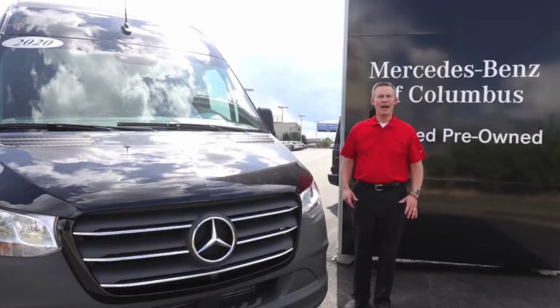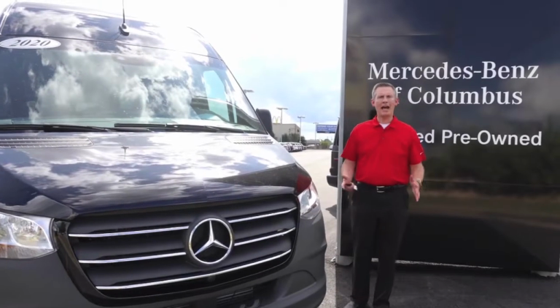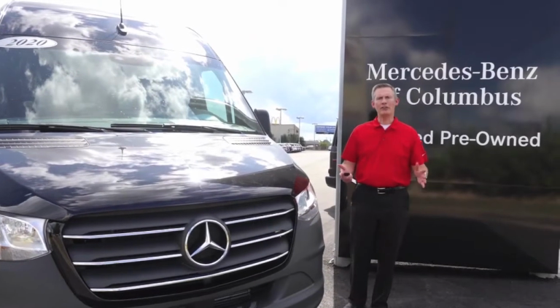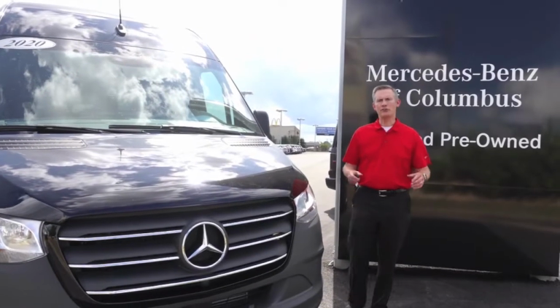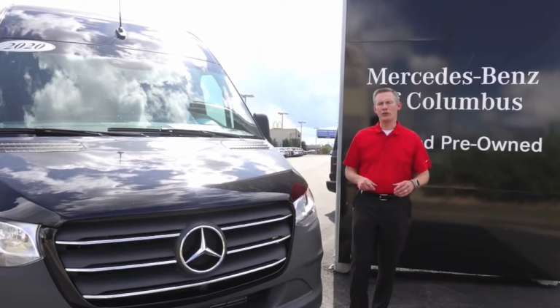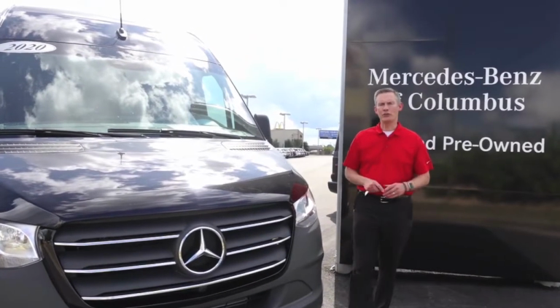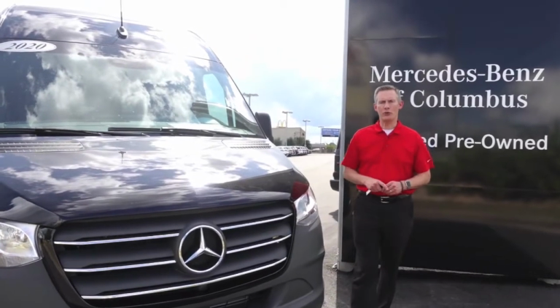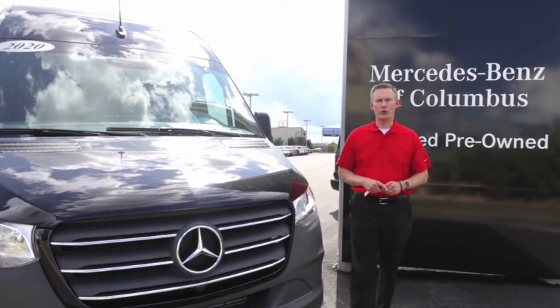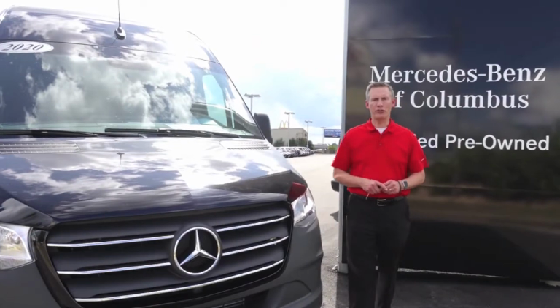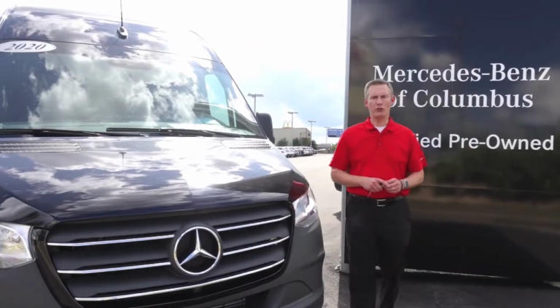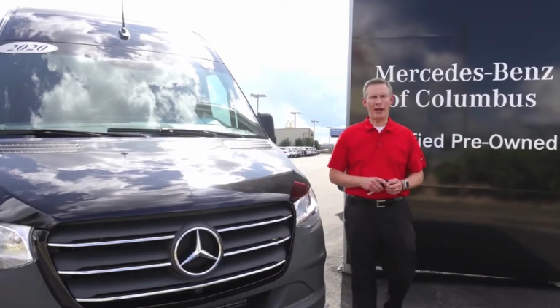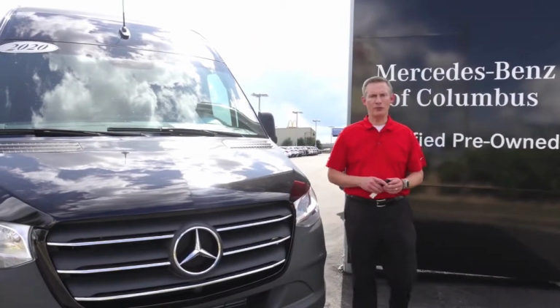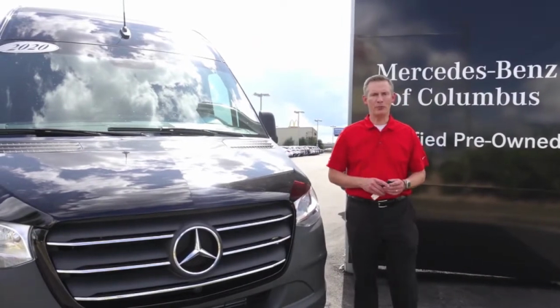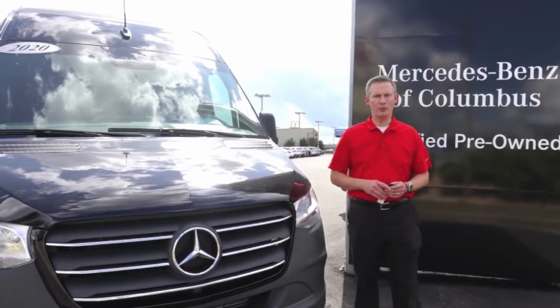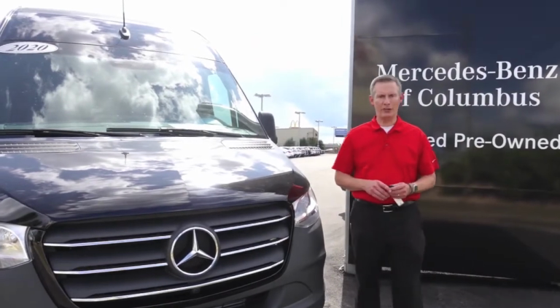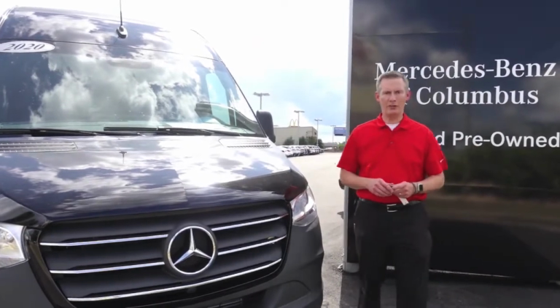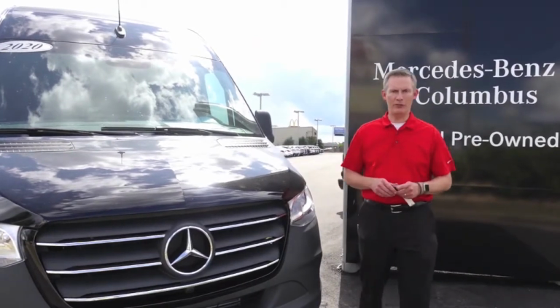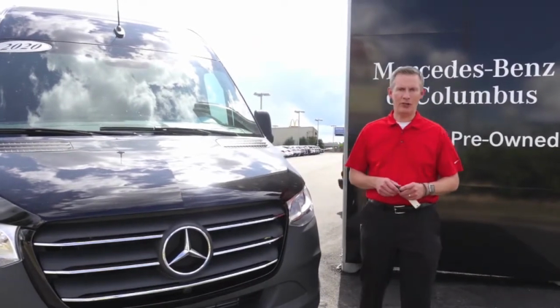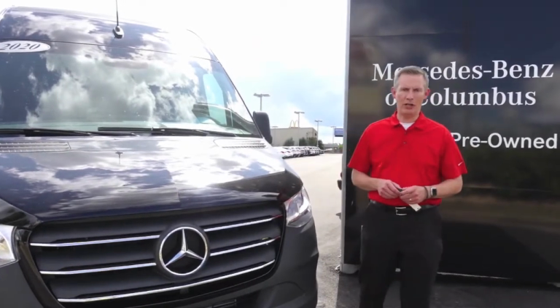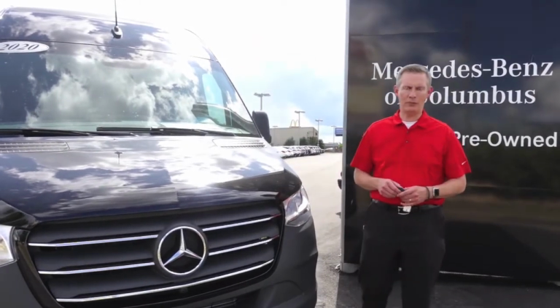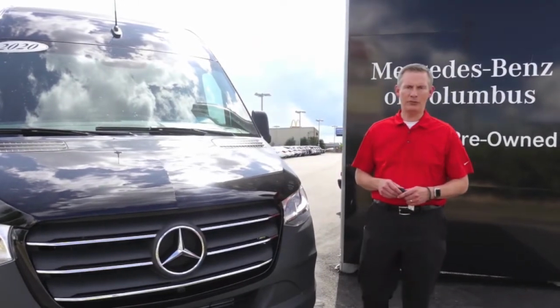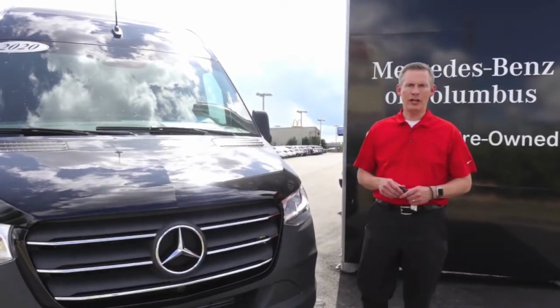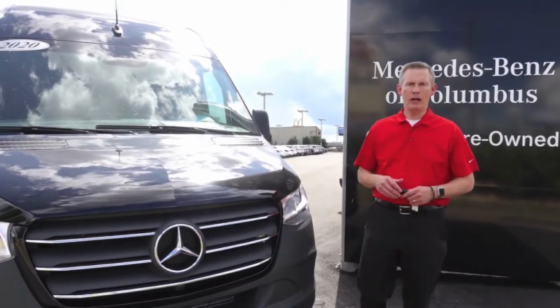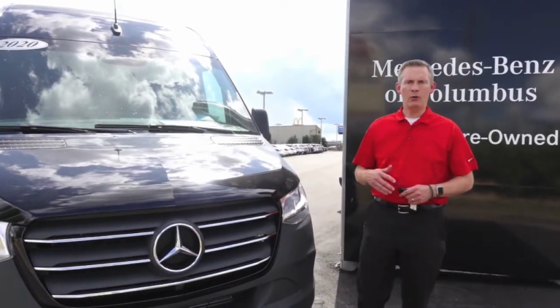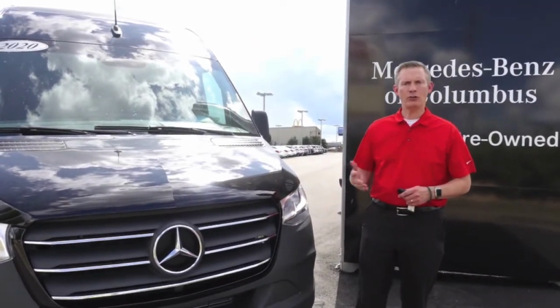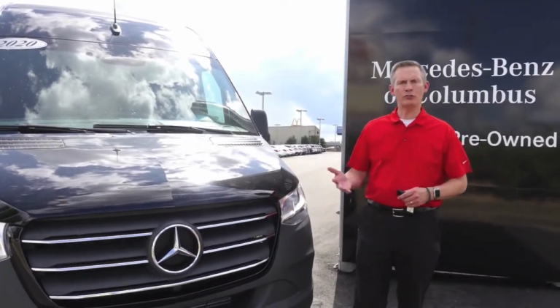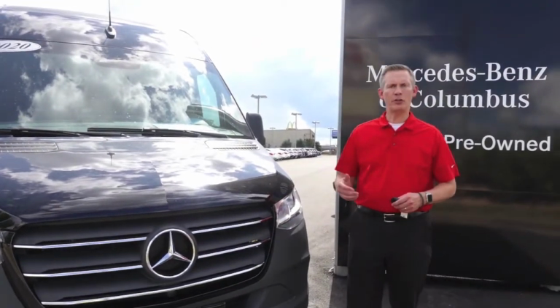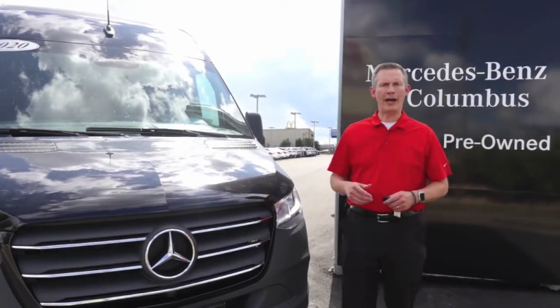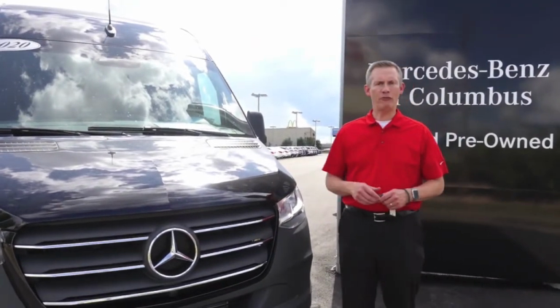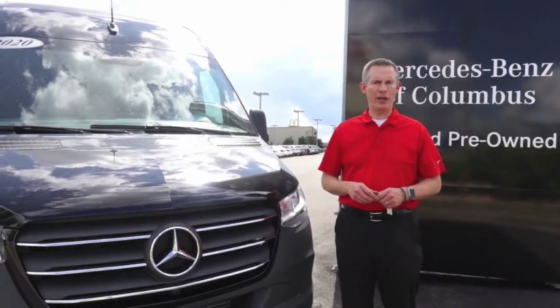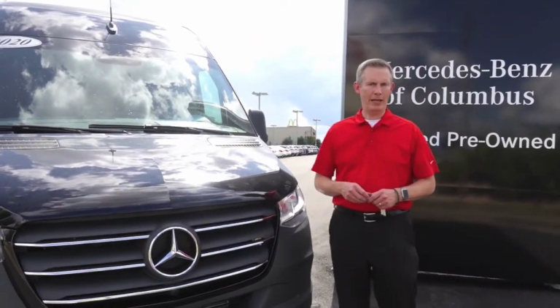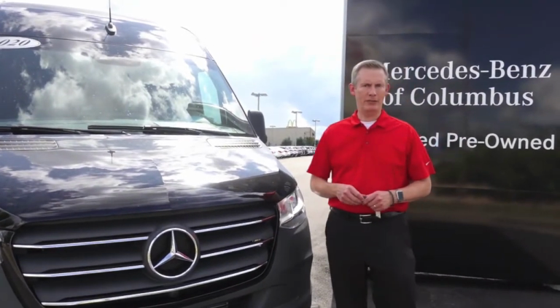Hi, this is Richard Joyner, General Manager of Mercedes-Benz of Palomas. I'm going to talk to you about our vans.